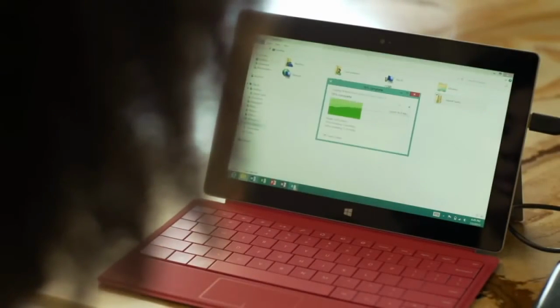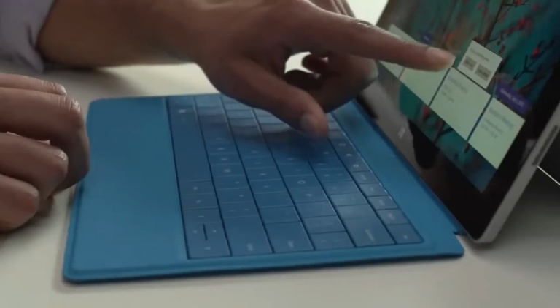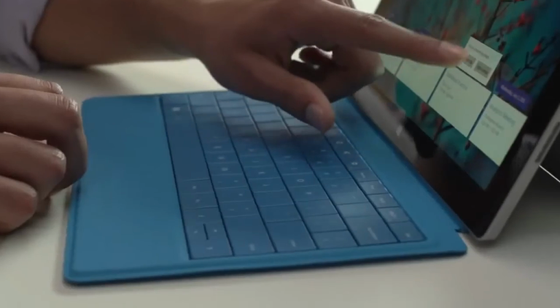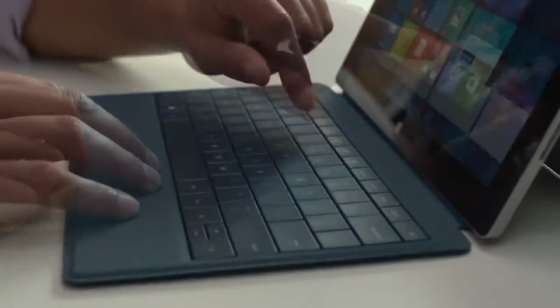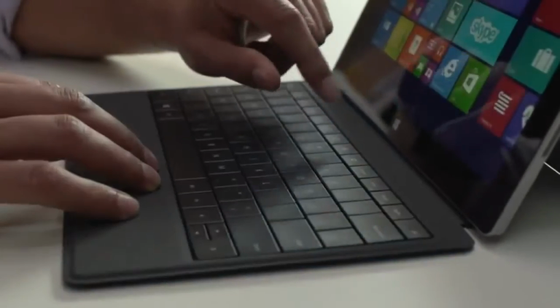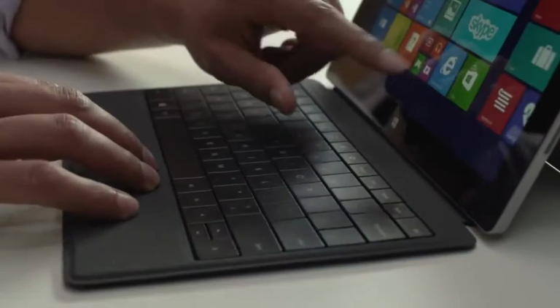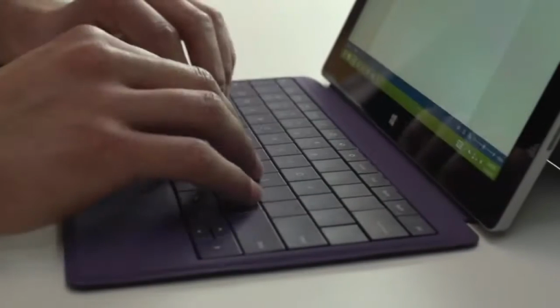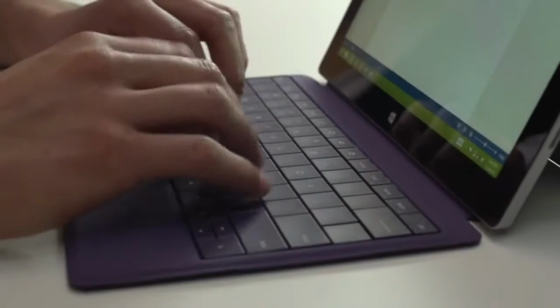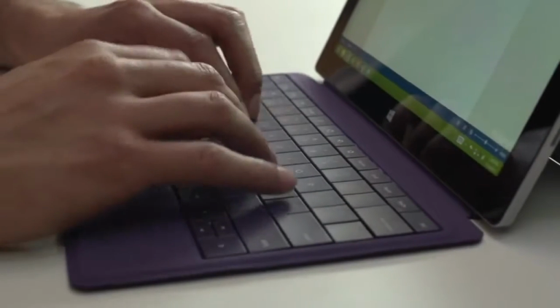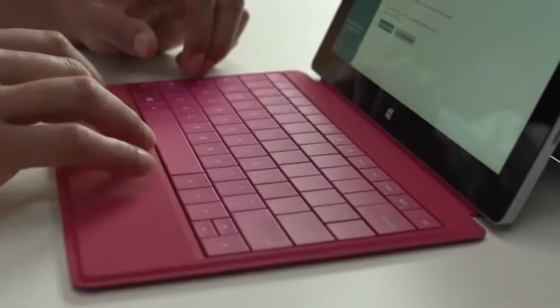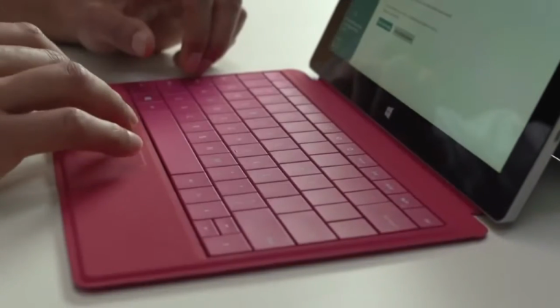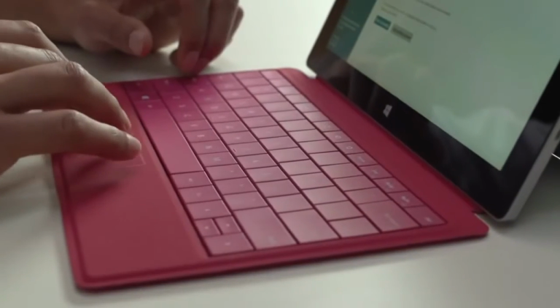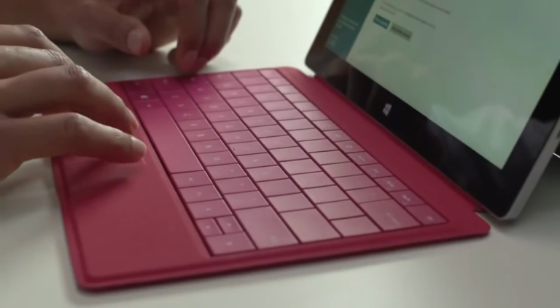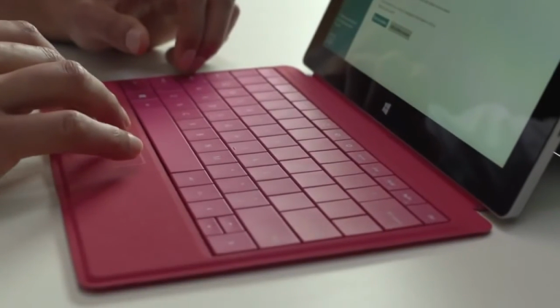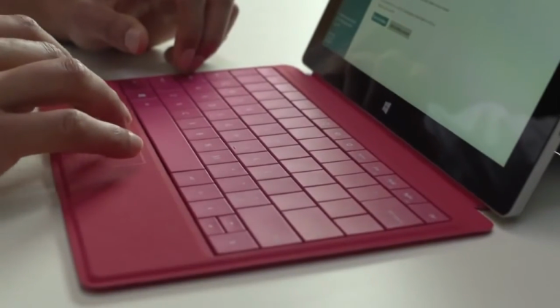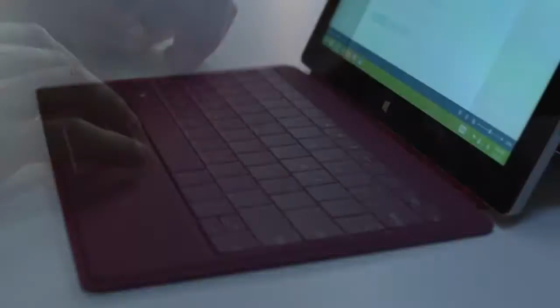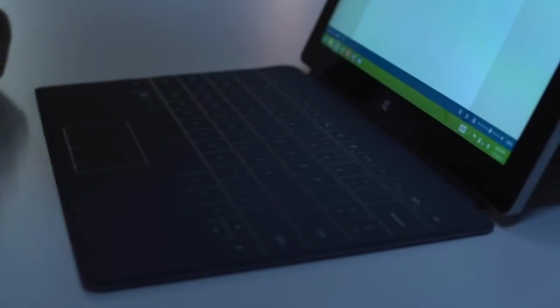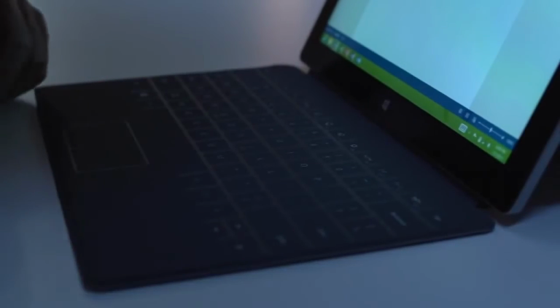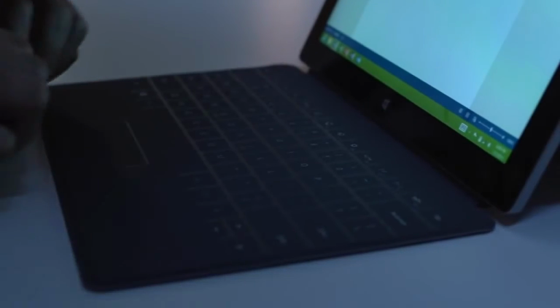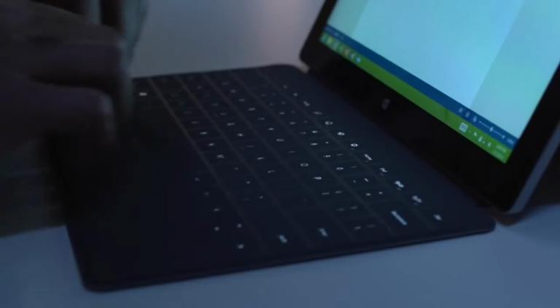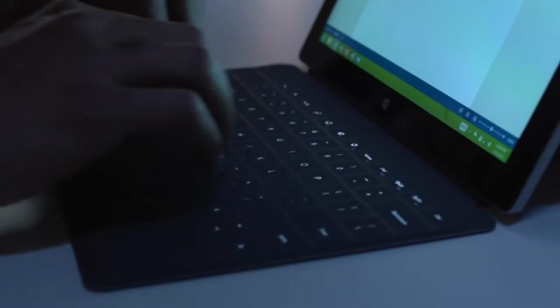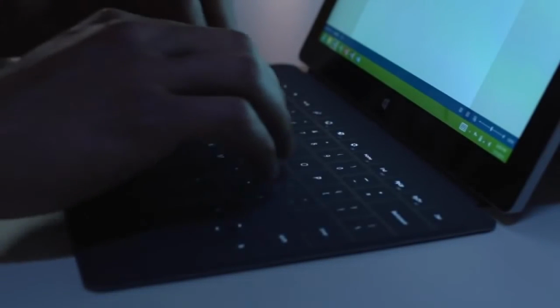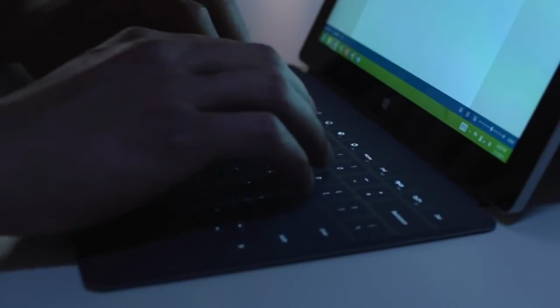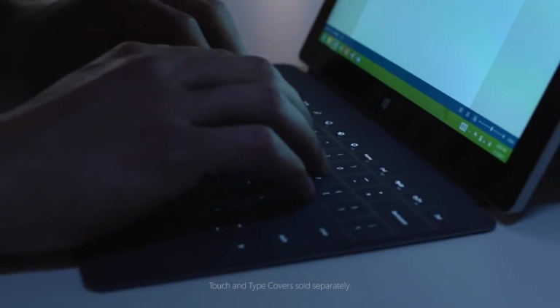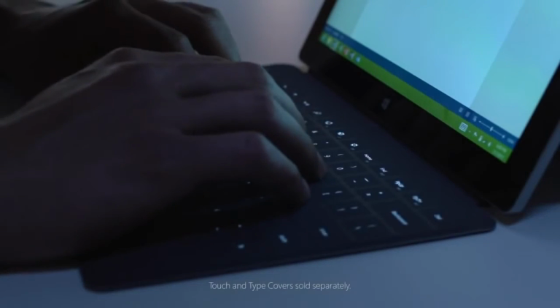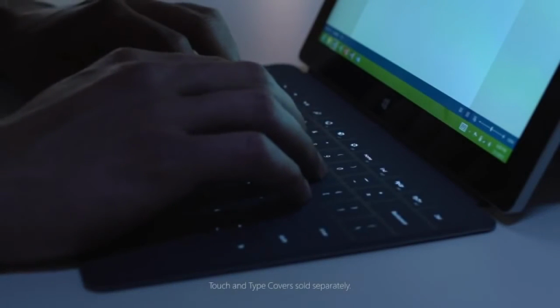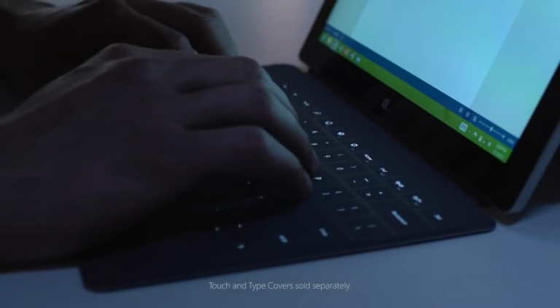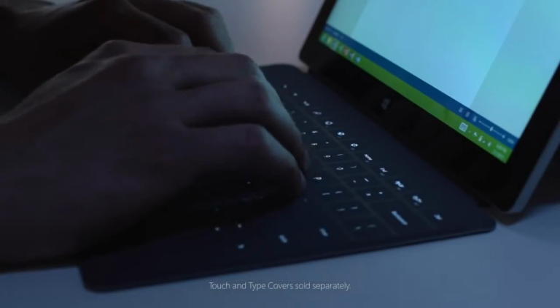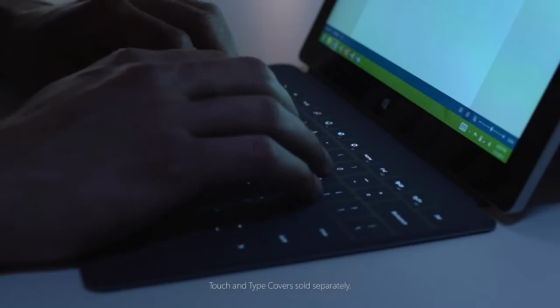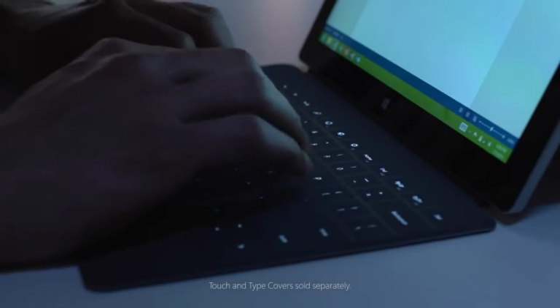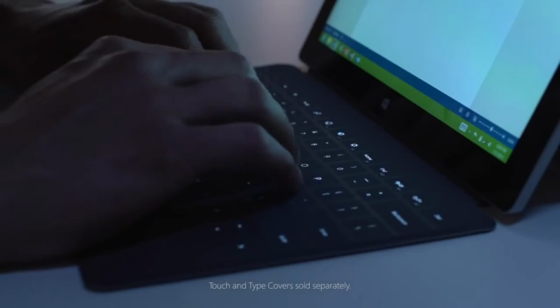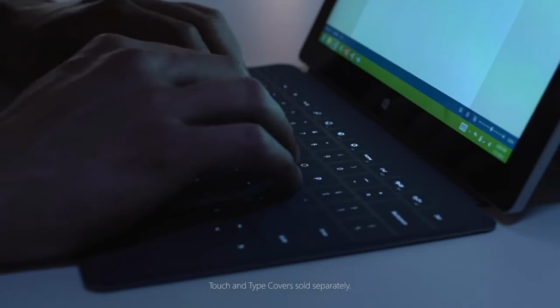Choose a keyboard that works best for you. The new backlit touch and type covers shine a whole new light on the things you want to say.